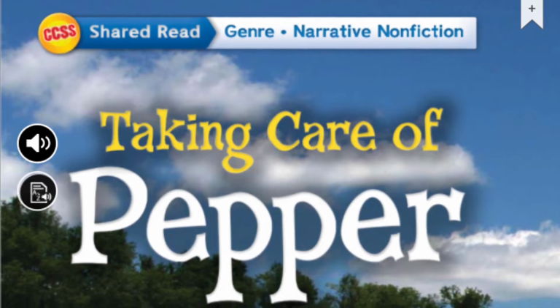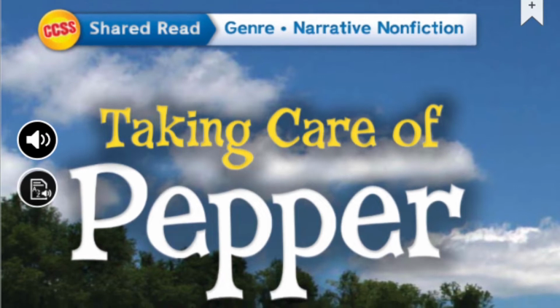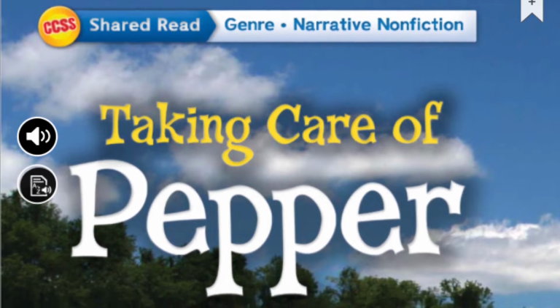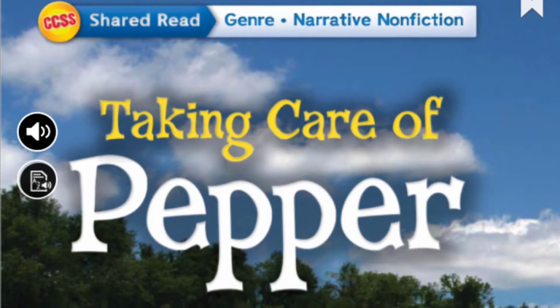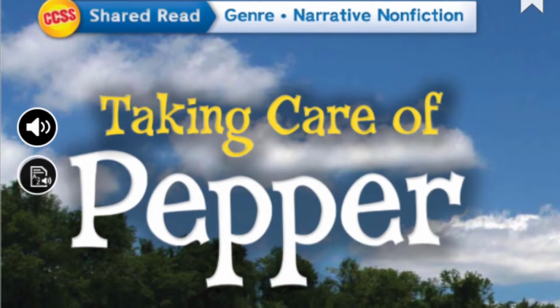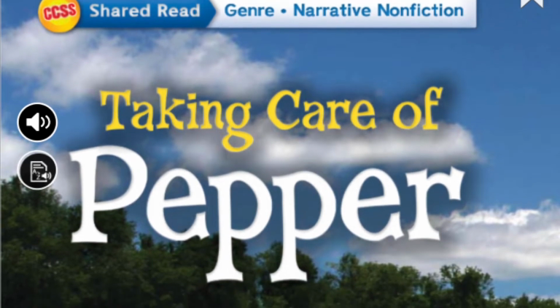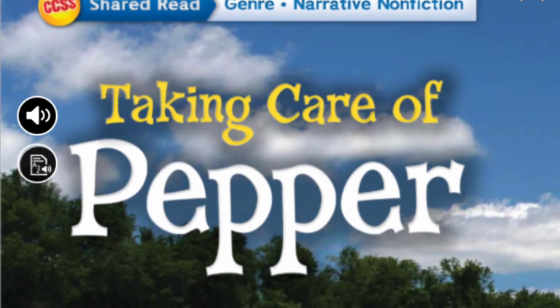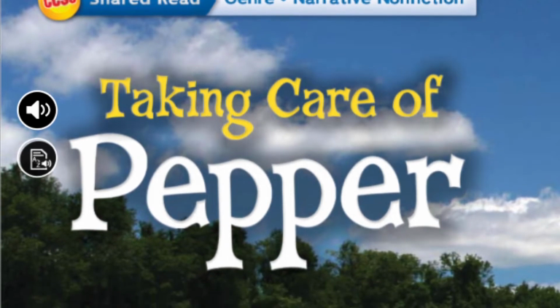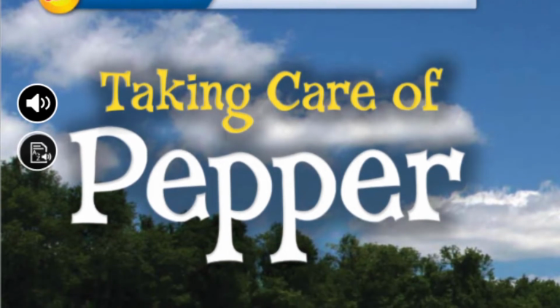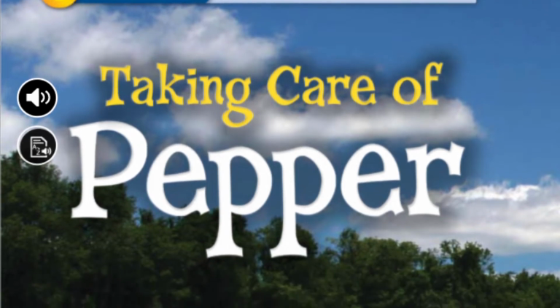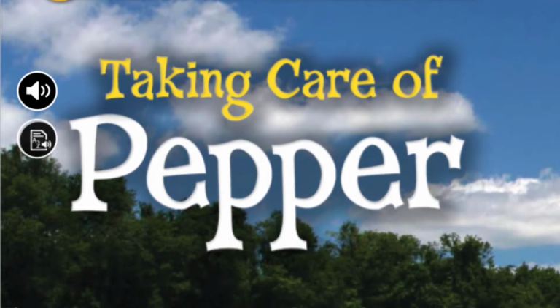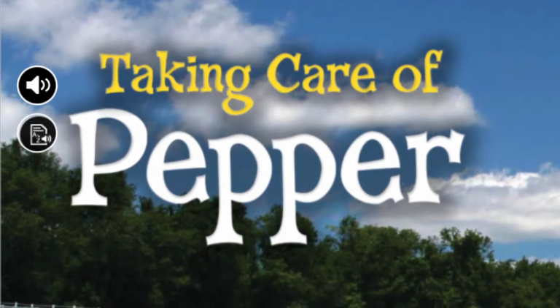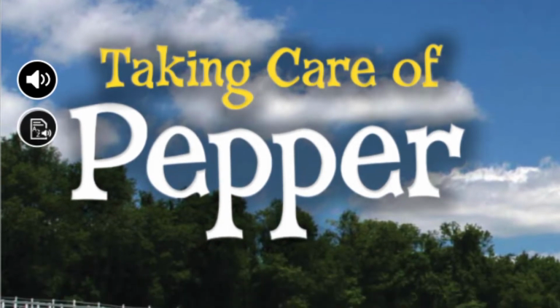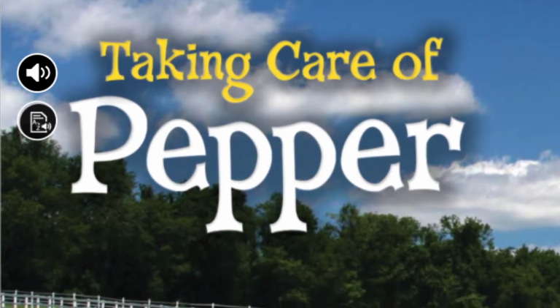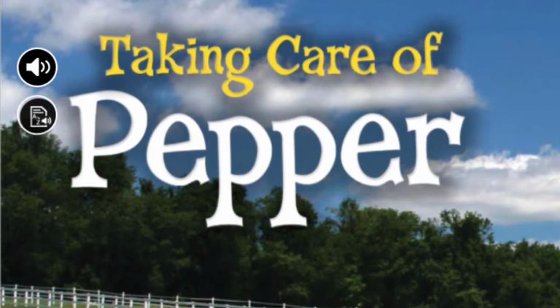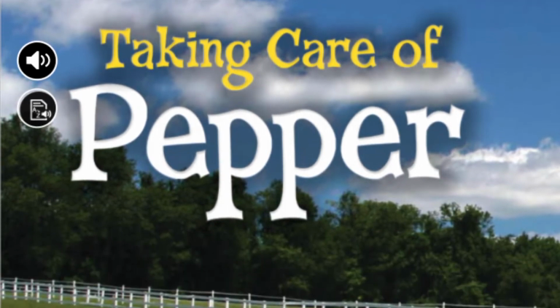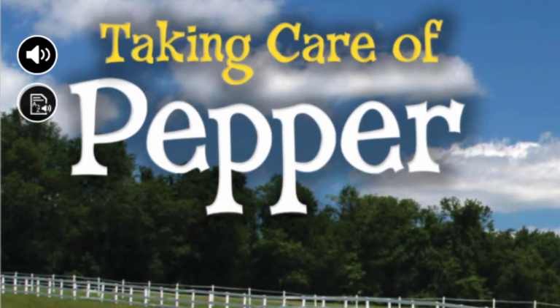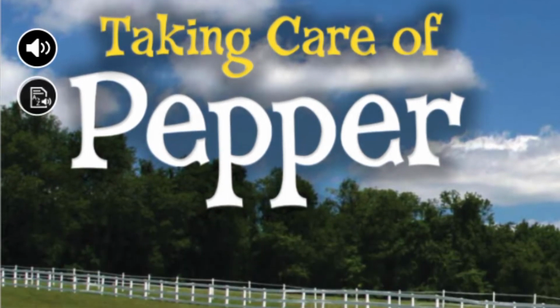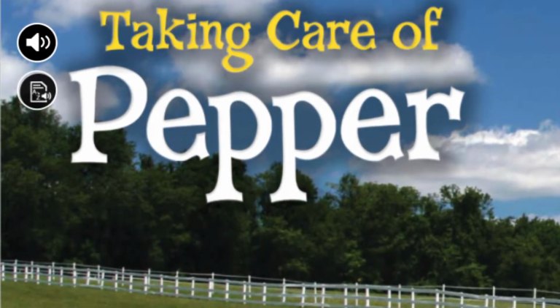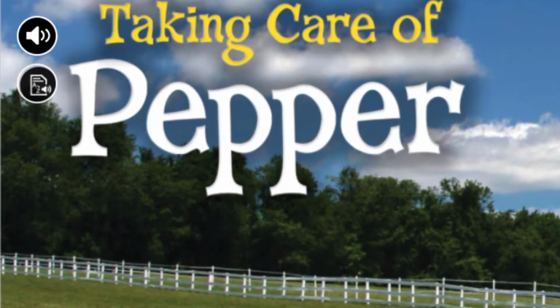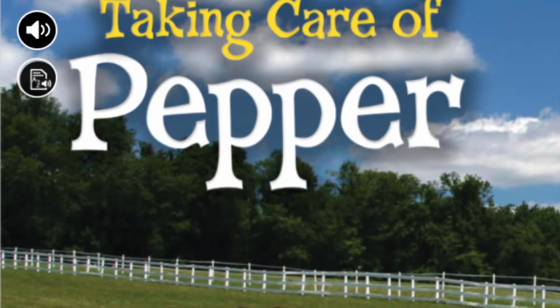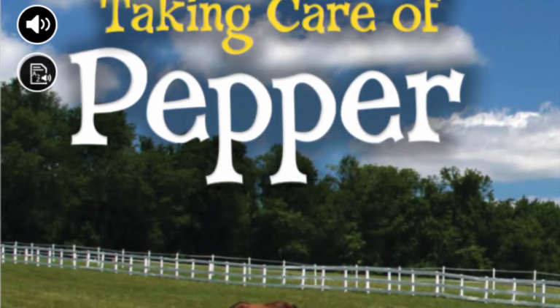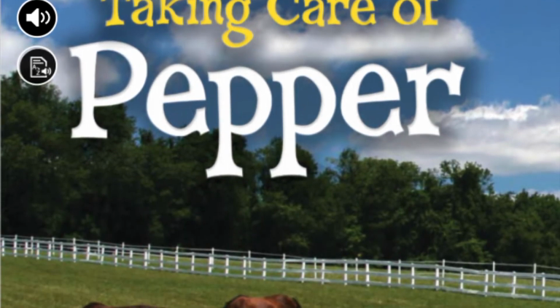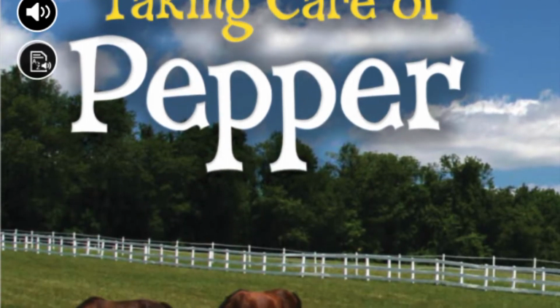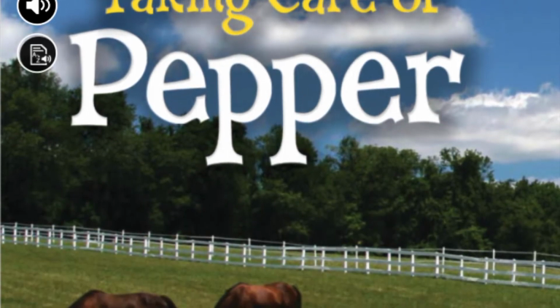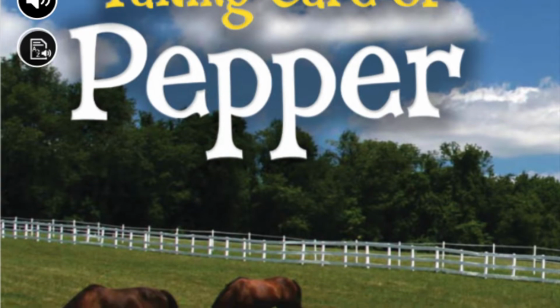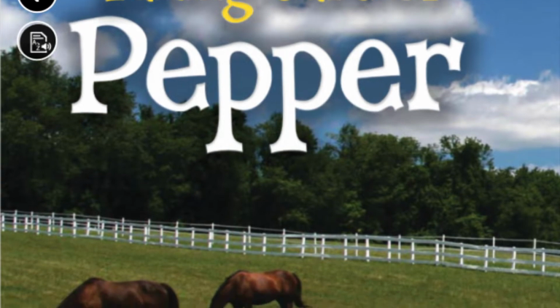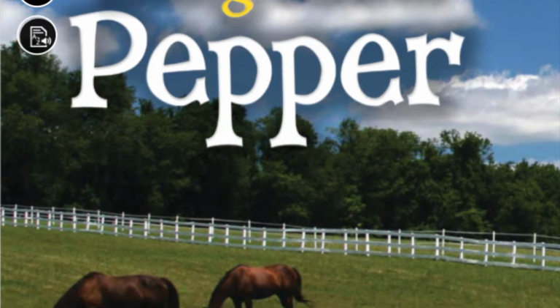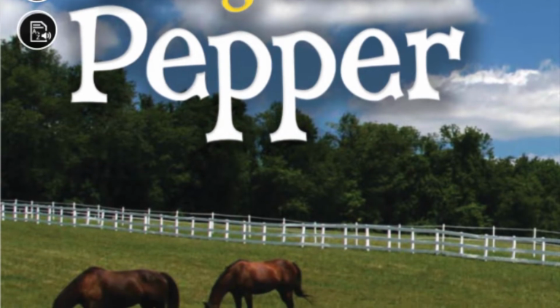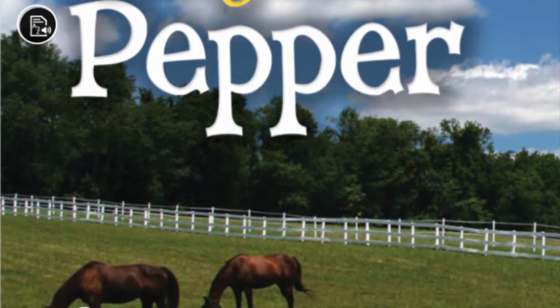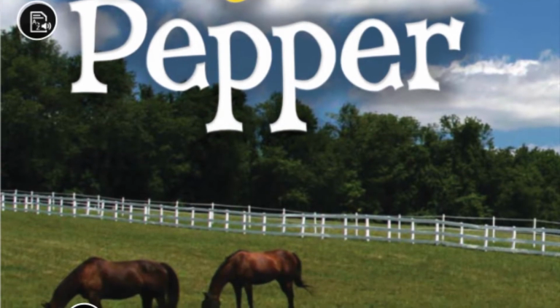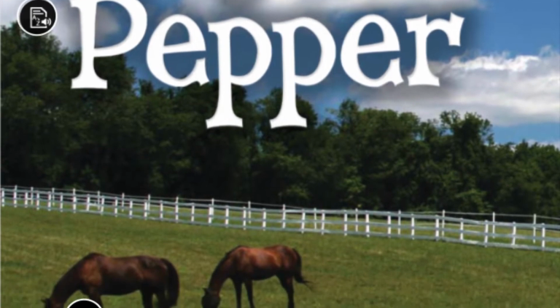Shared Read. Genre: Narrative Nonfiction. Taking Care of Pepper.